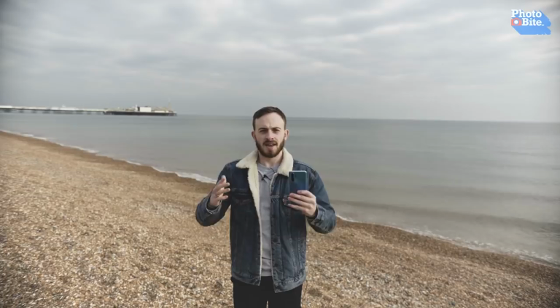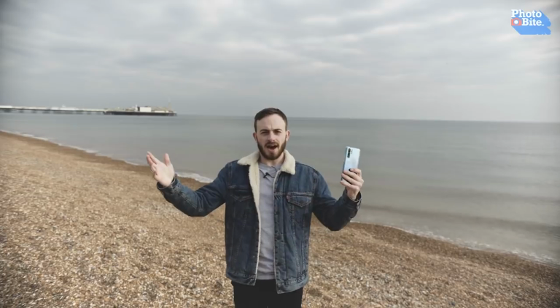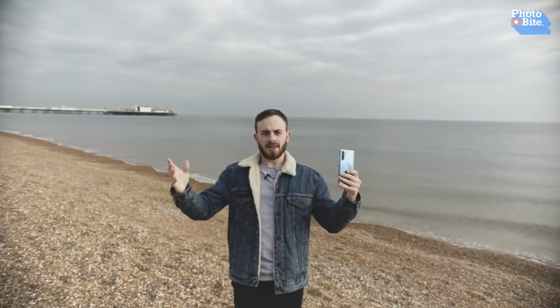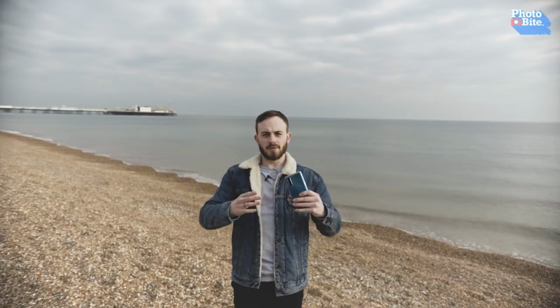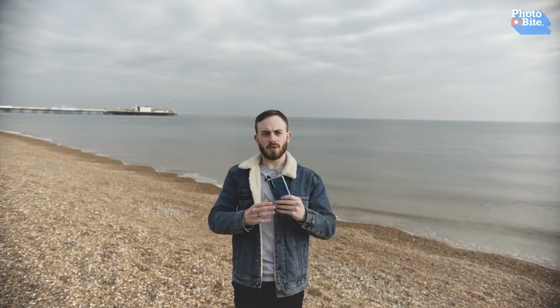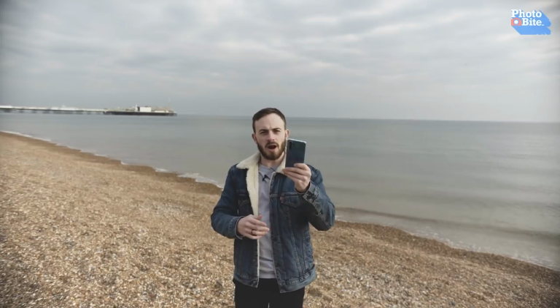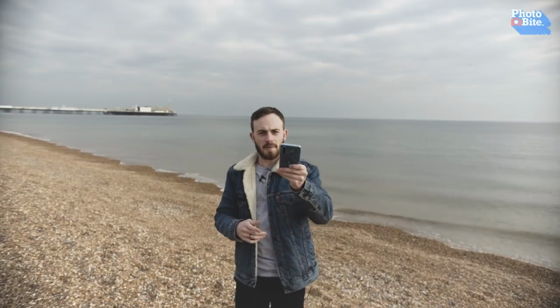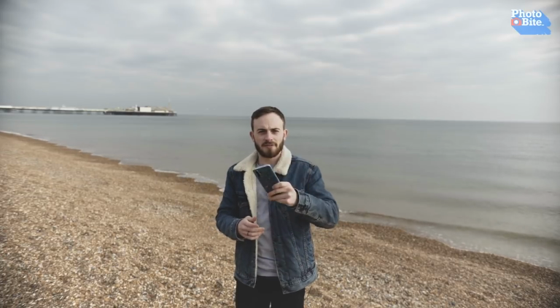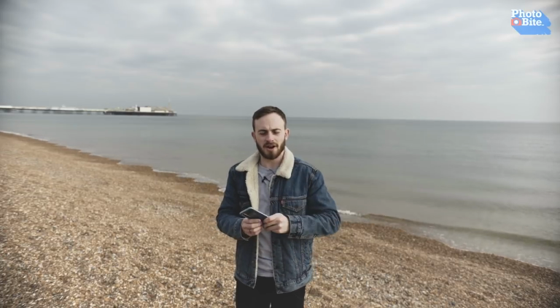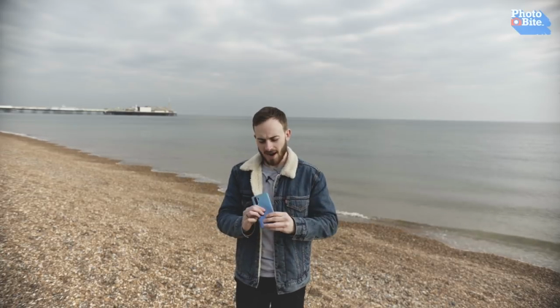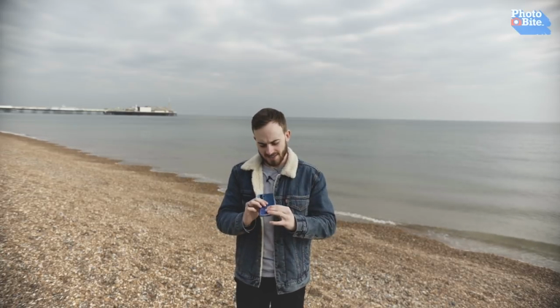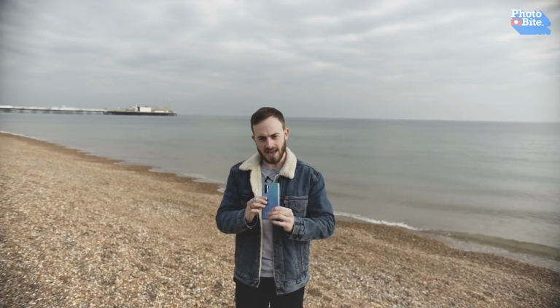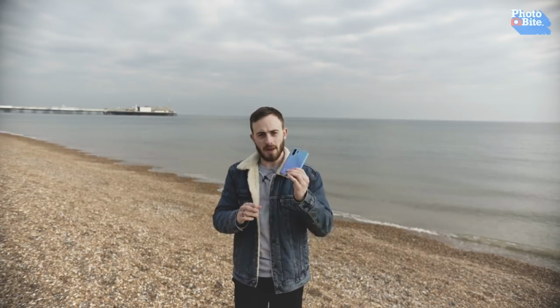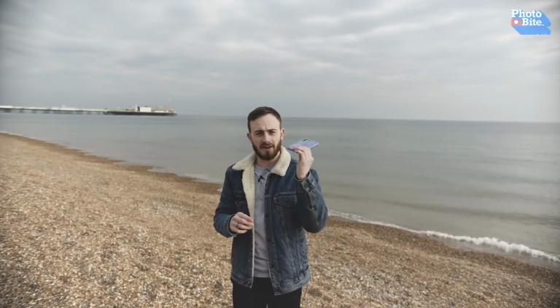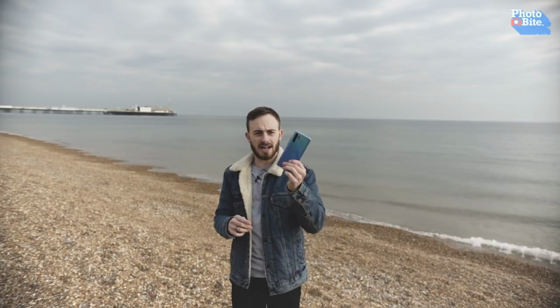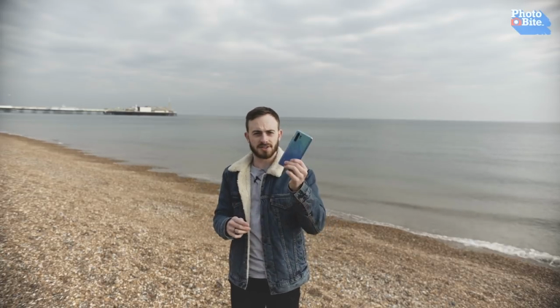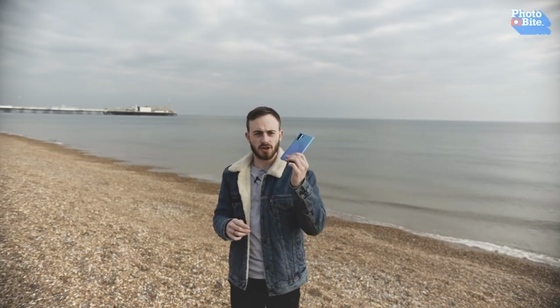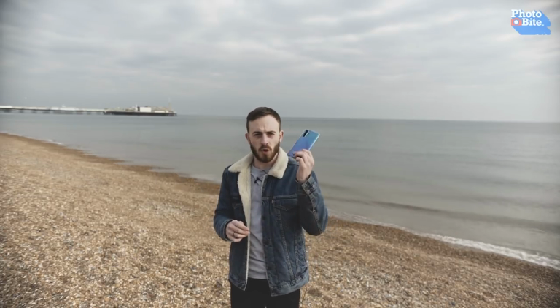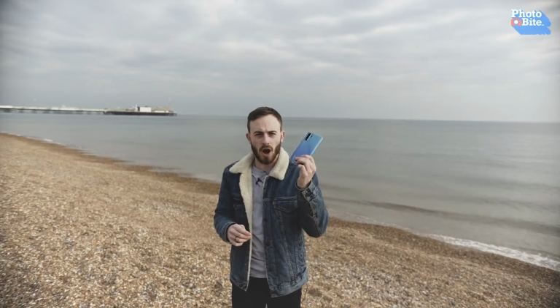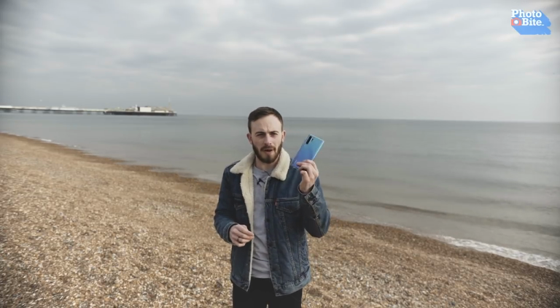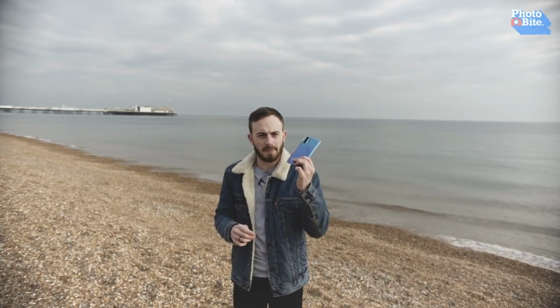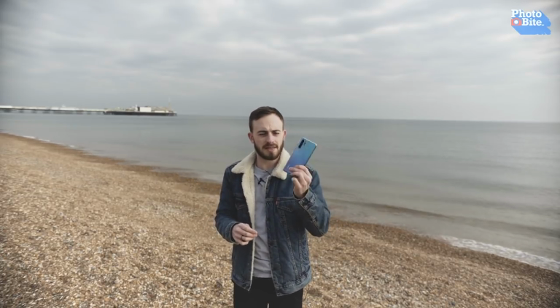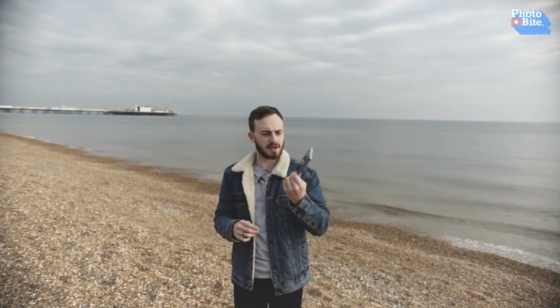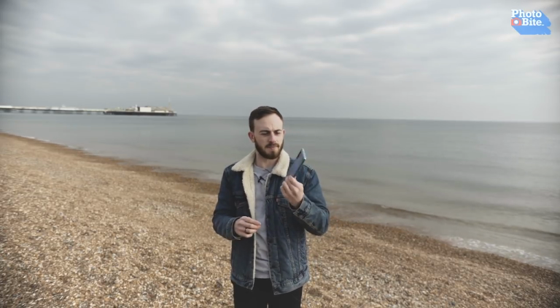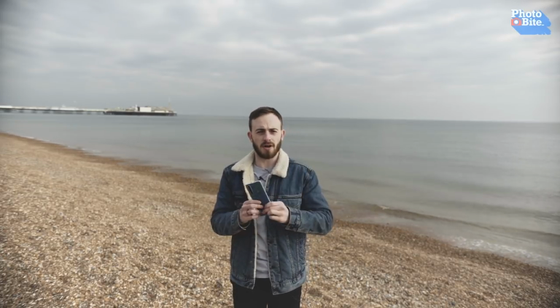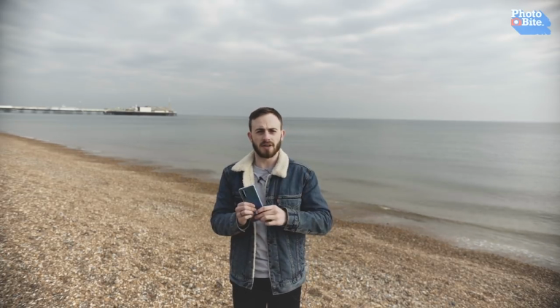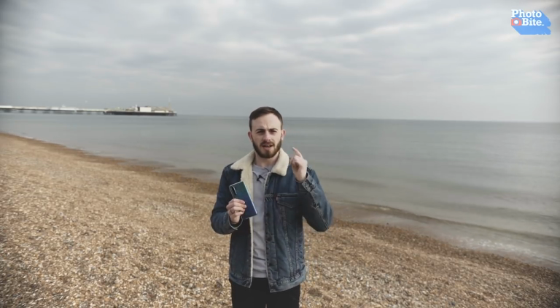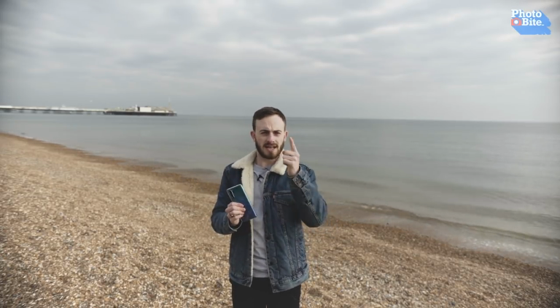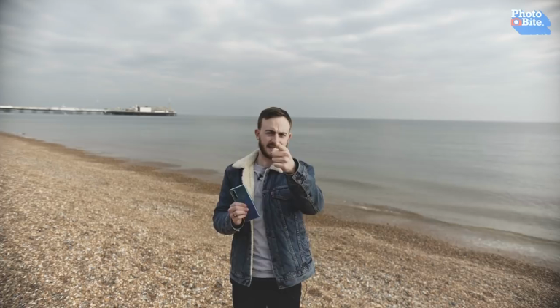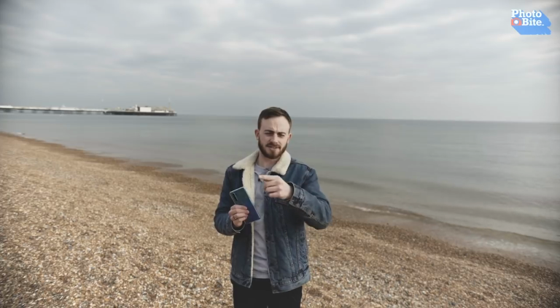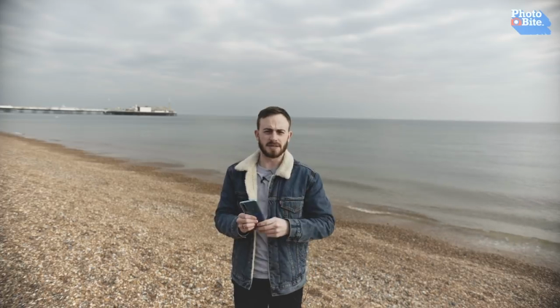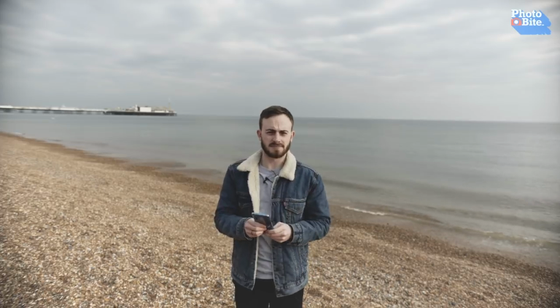Hi there, I'm Luke. Welcome back to Photobuy and today we have our hands on the new Huawei P30 Pro. Let's get into it.